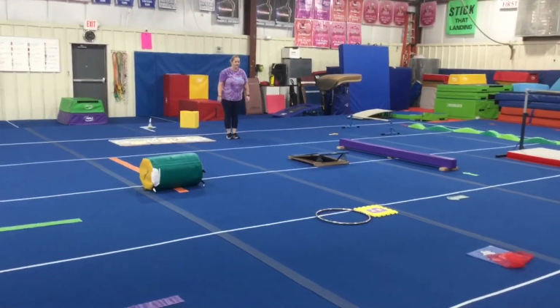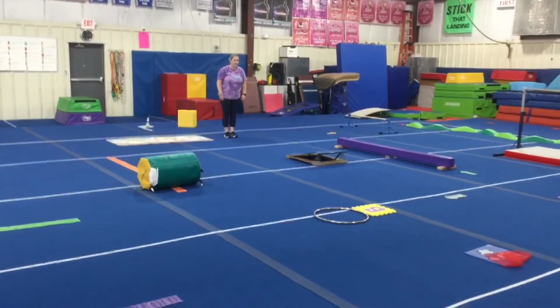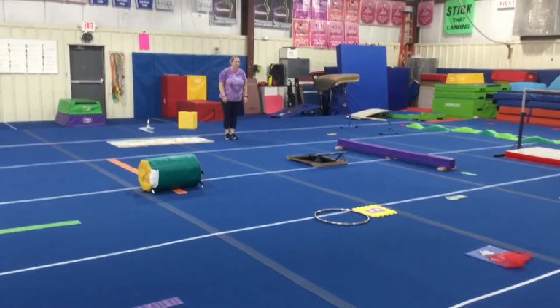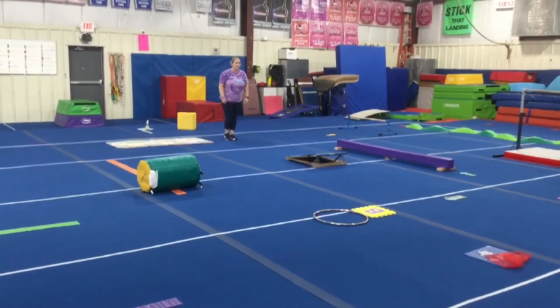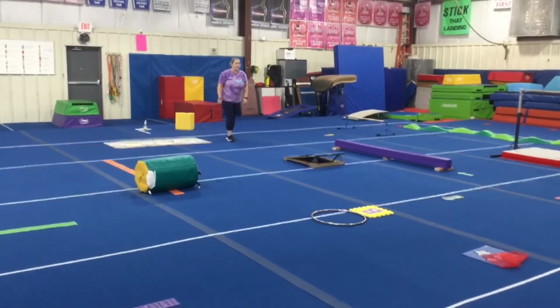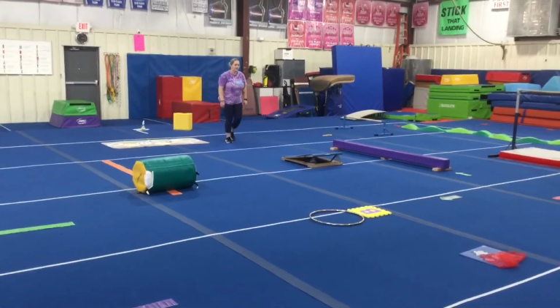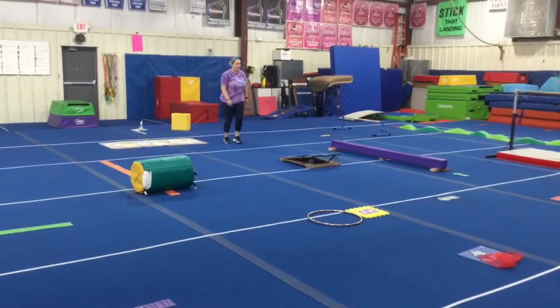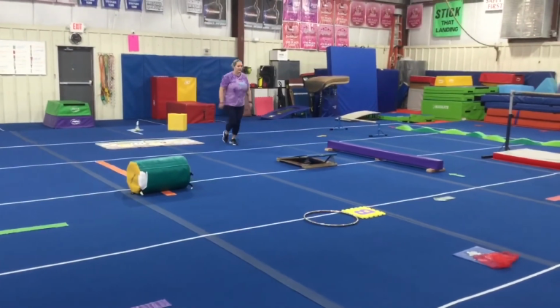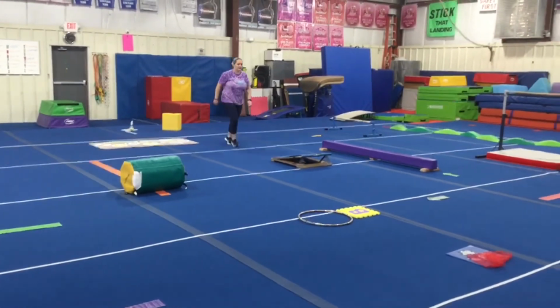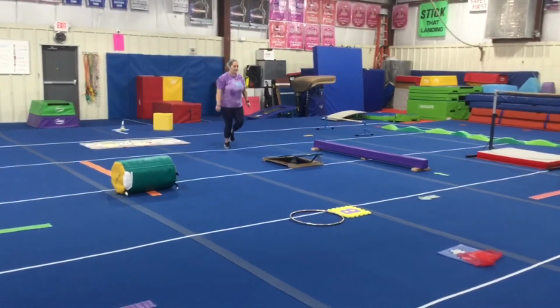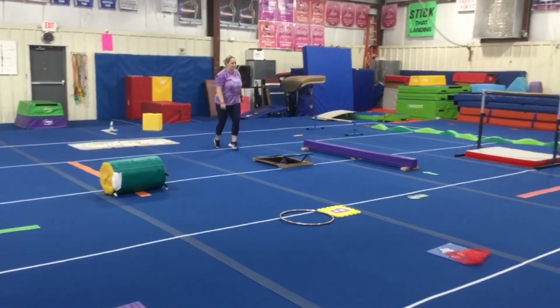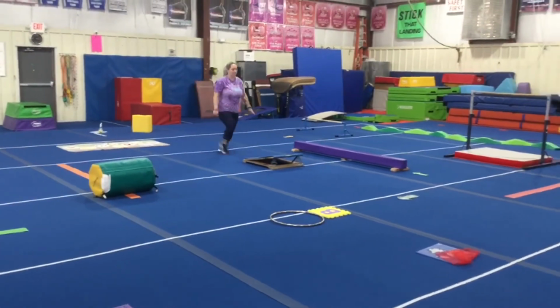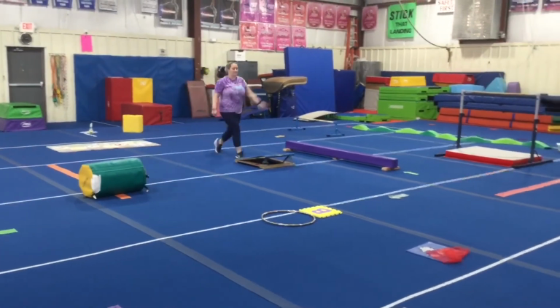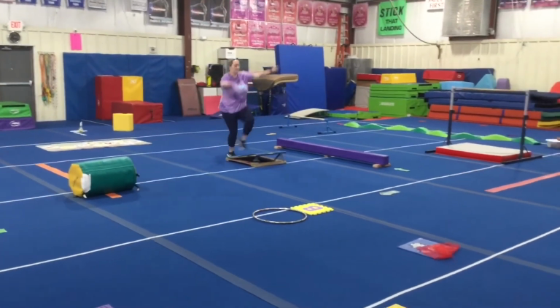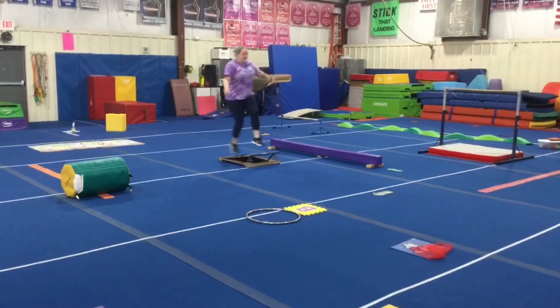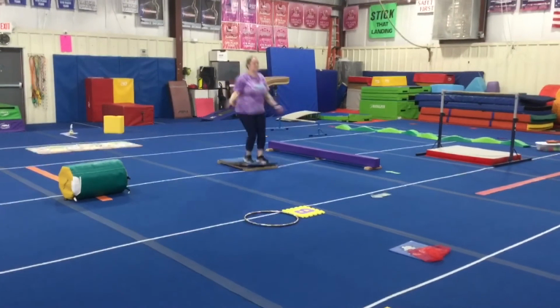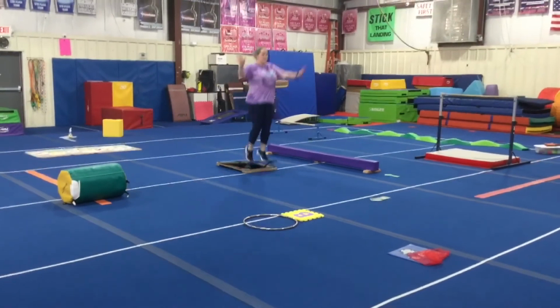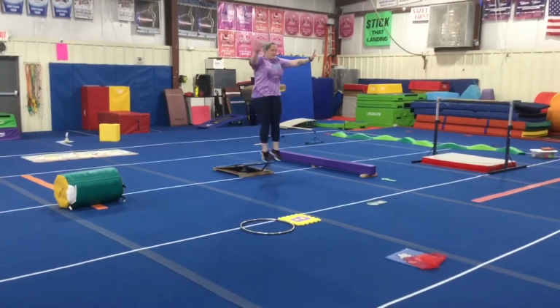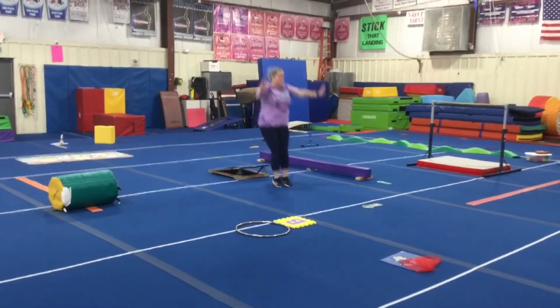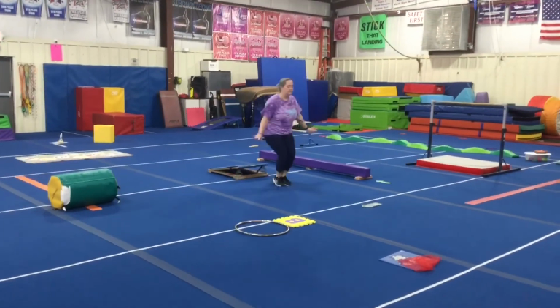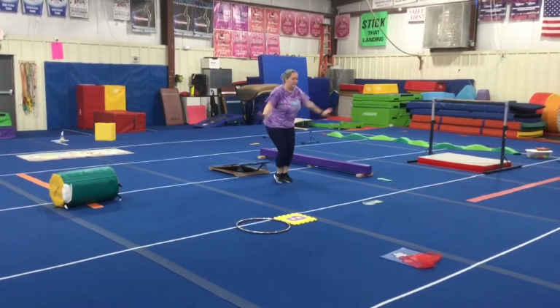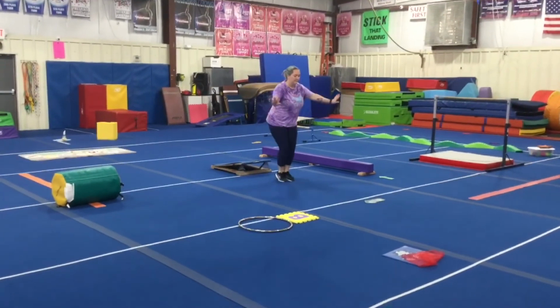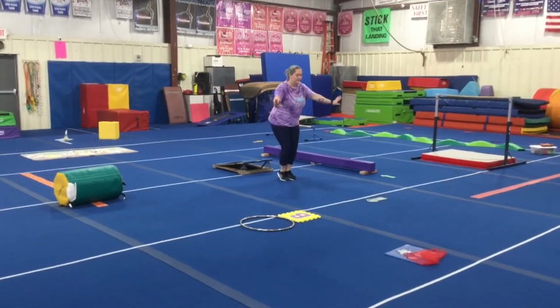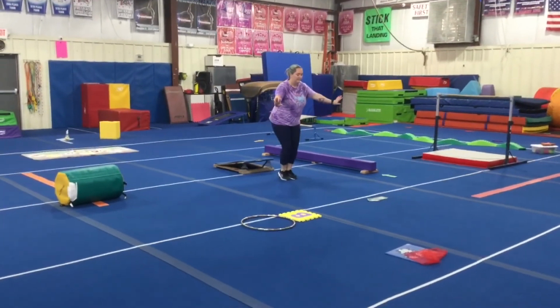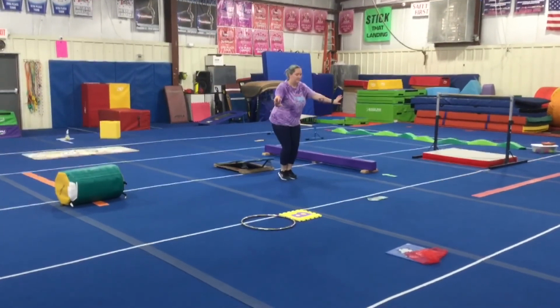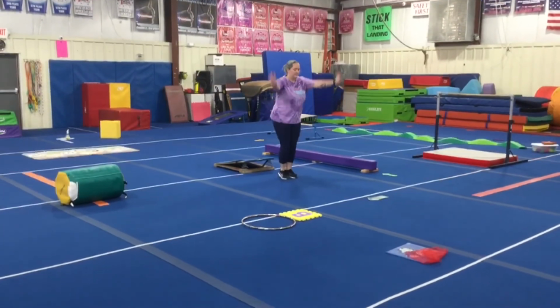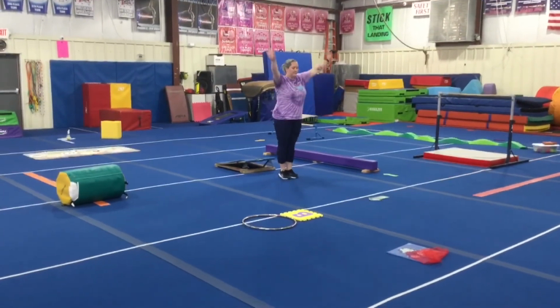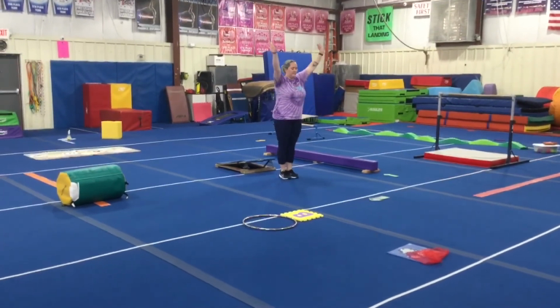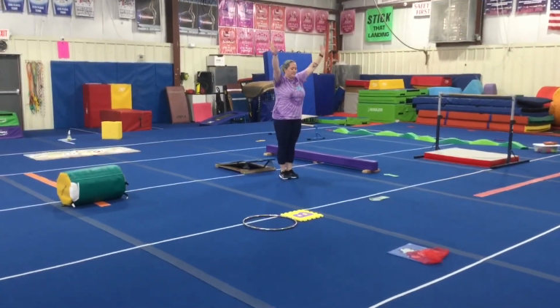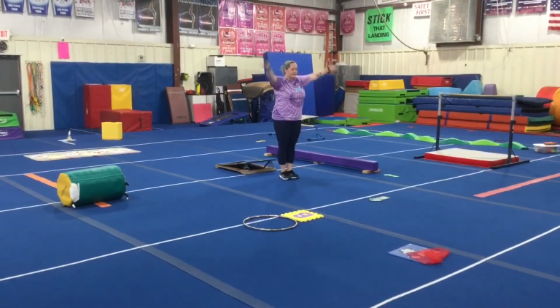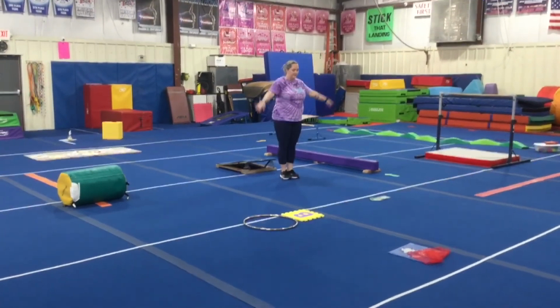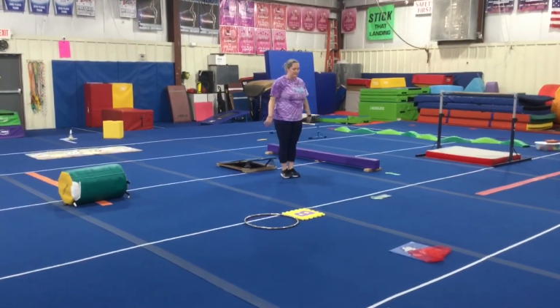Next, we're going to run a proper hurdle to the rainbow kids board, straight jump, and finish in our safety stop. Have a great week!